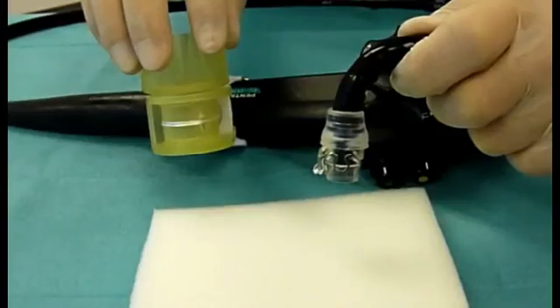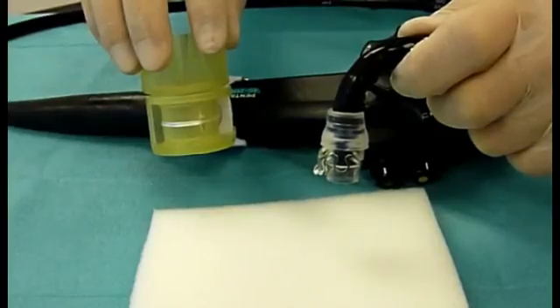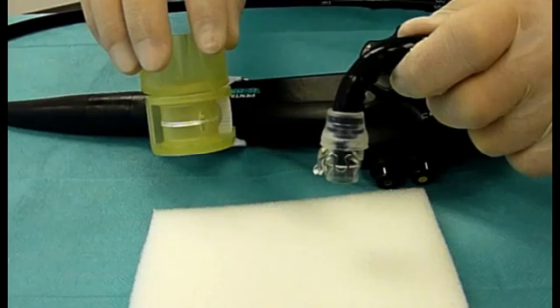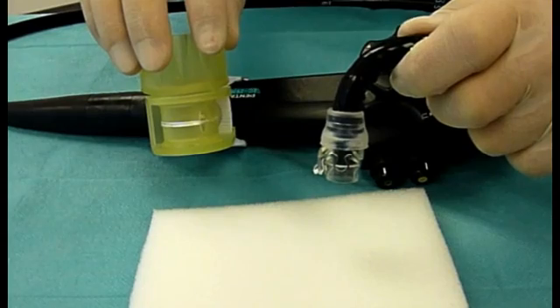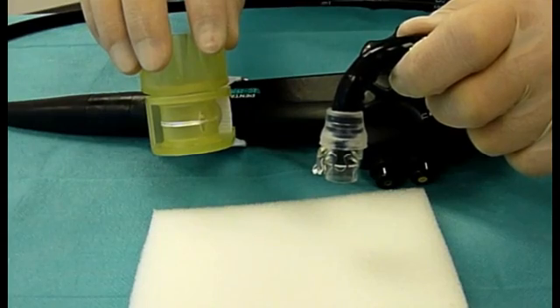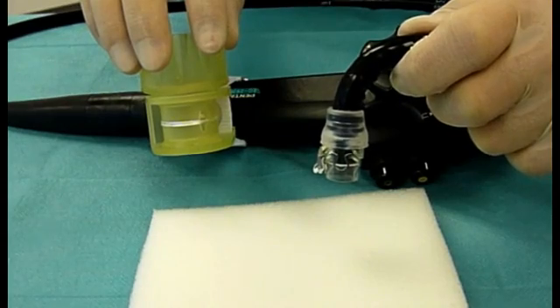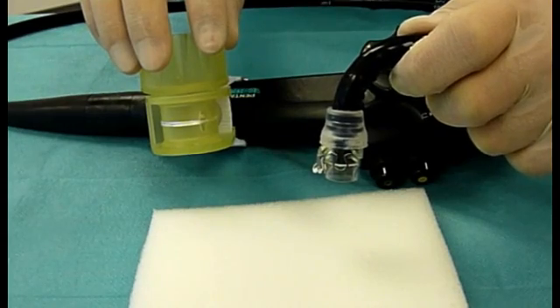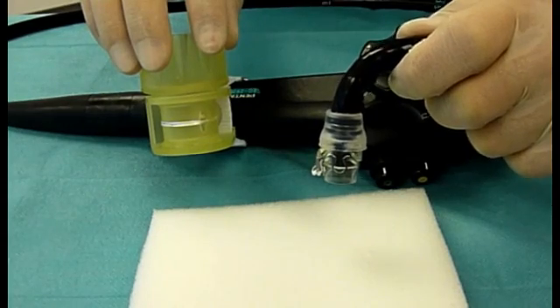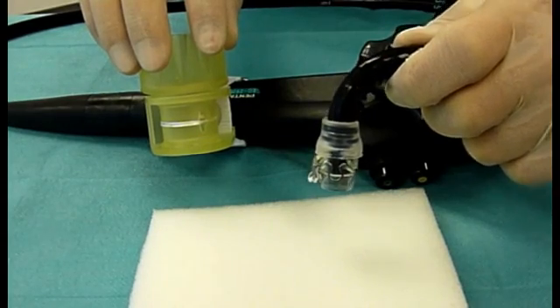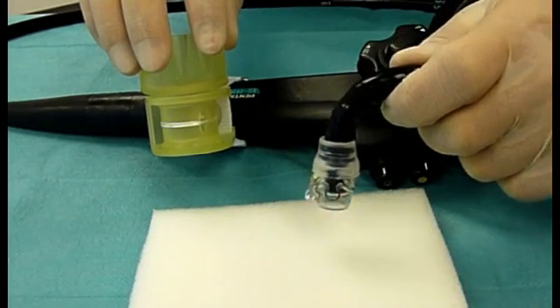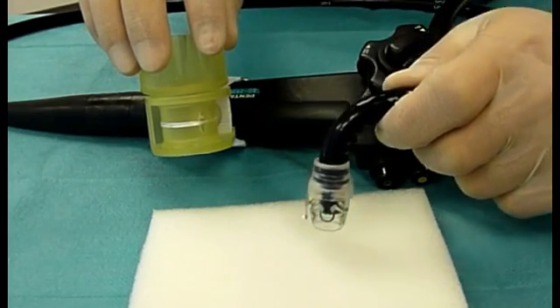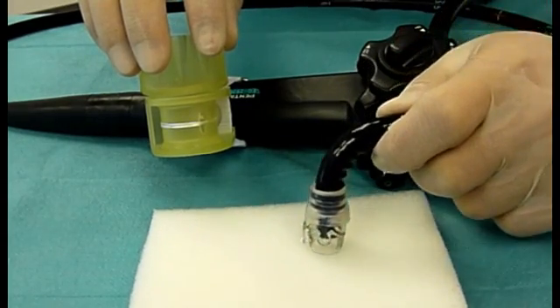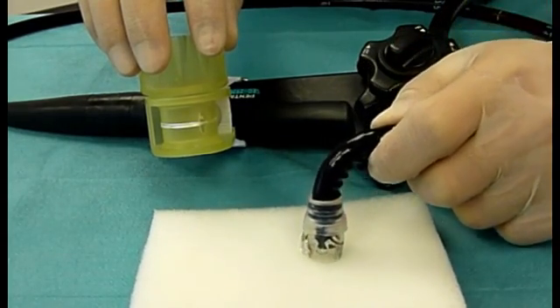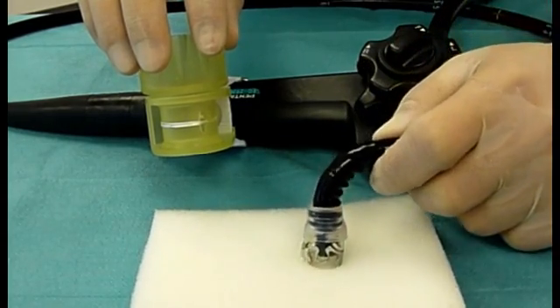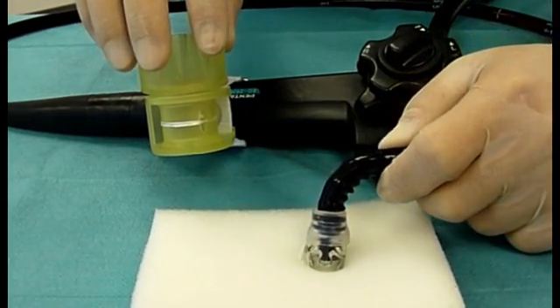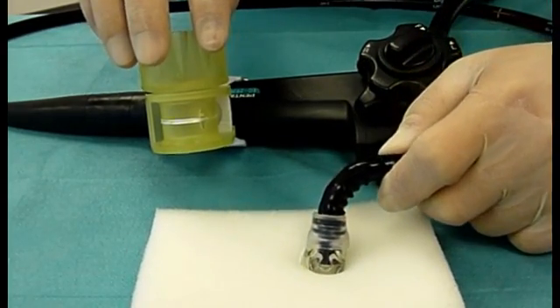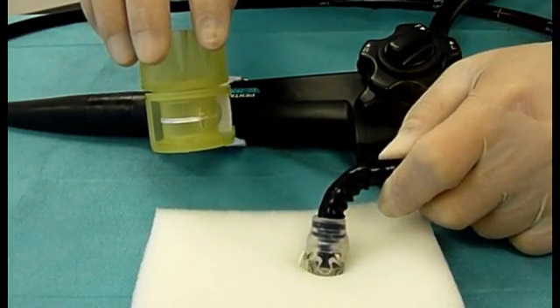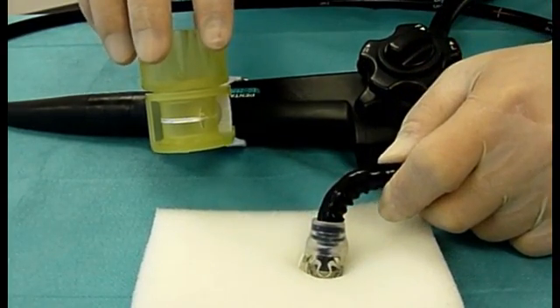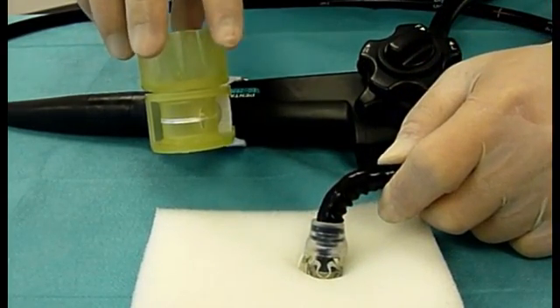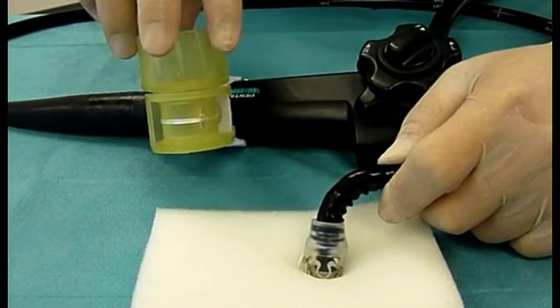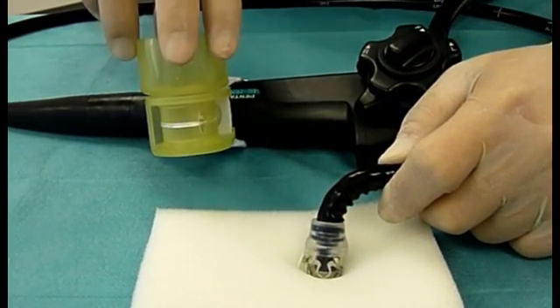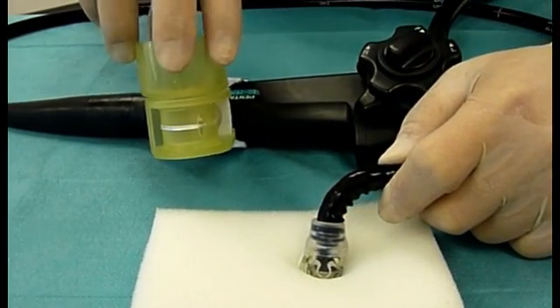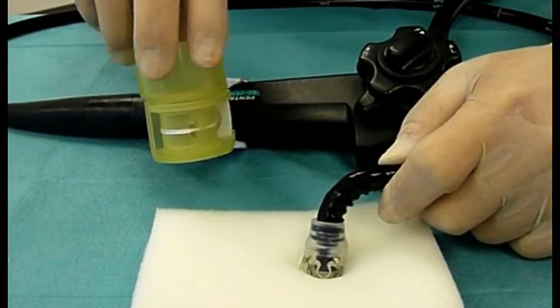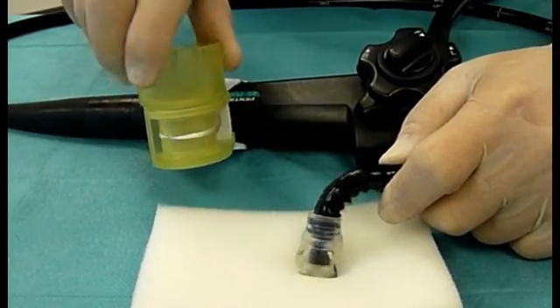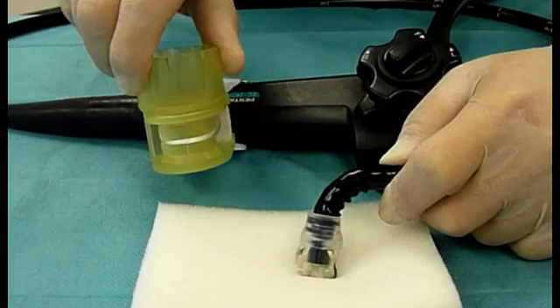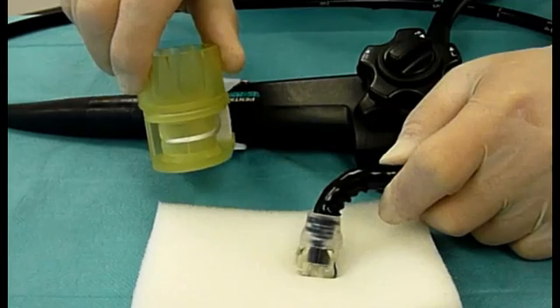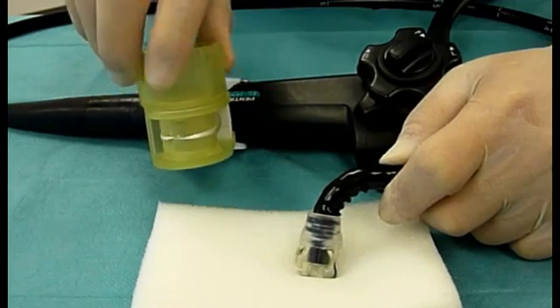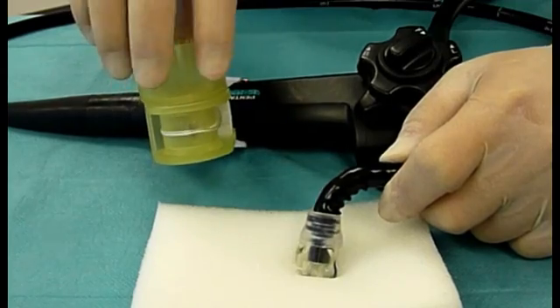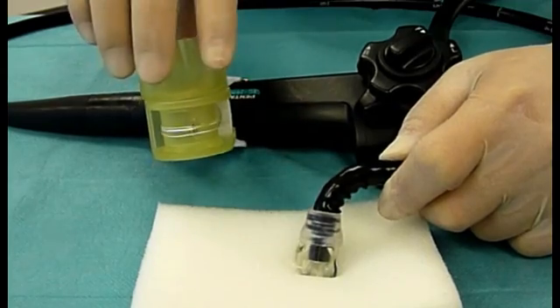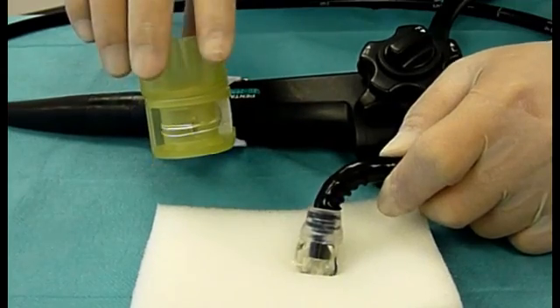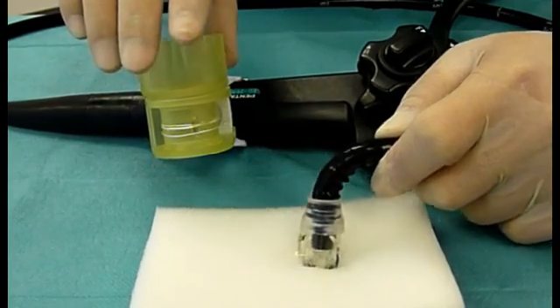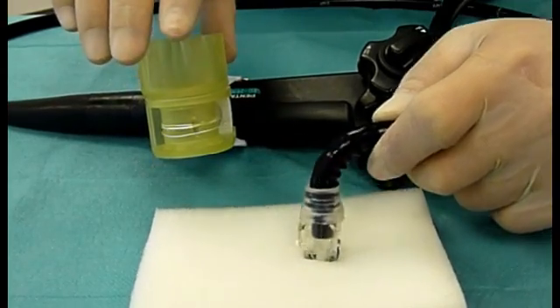The OTSC clip is released from the distal end of the endoscope towards the tissue by turning the handwheel clockwise.